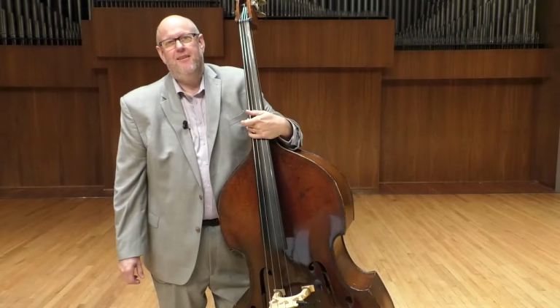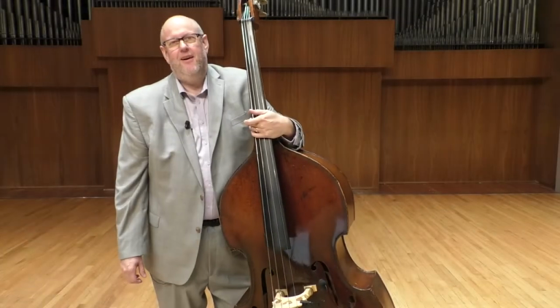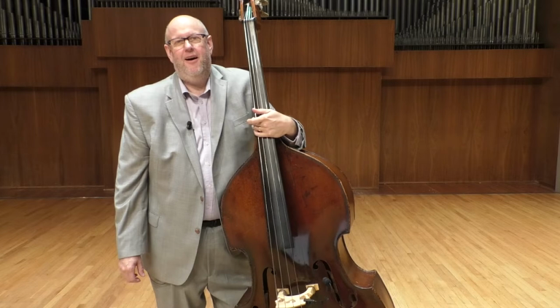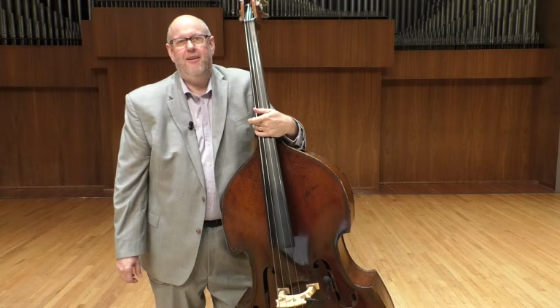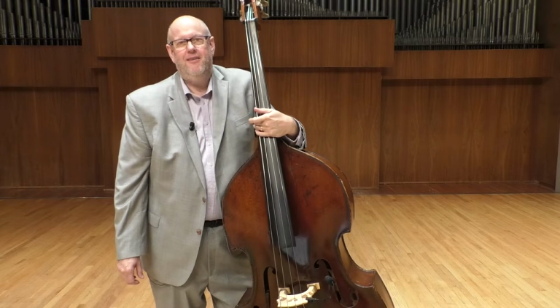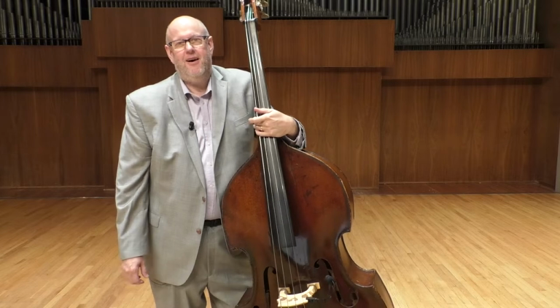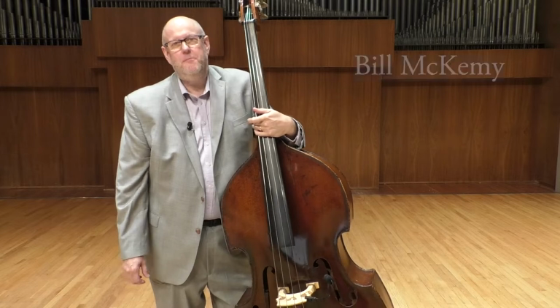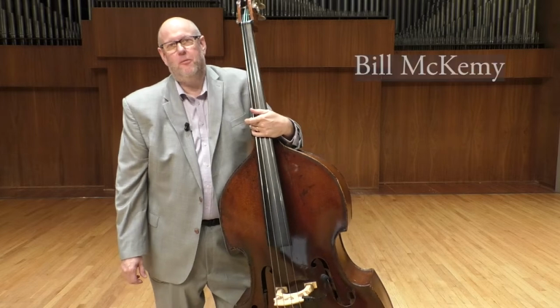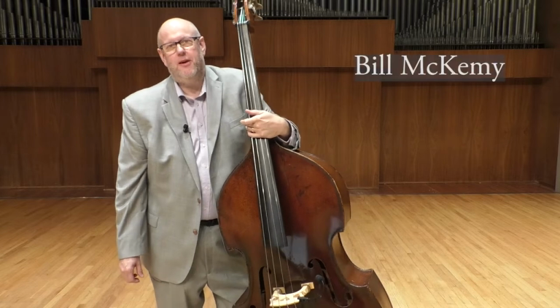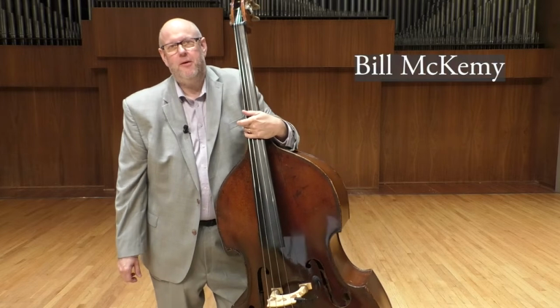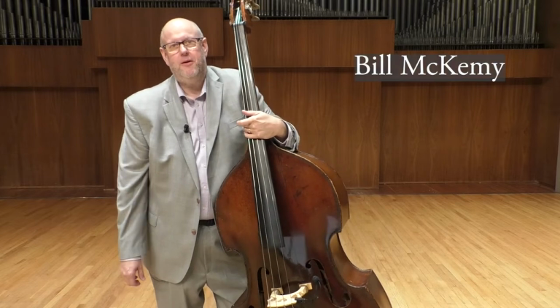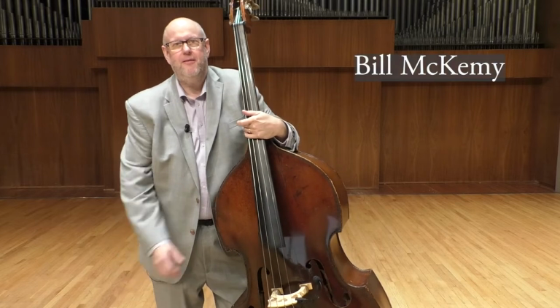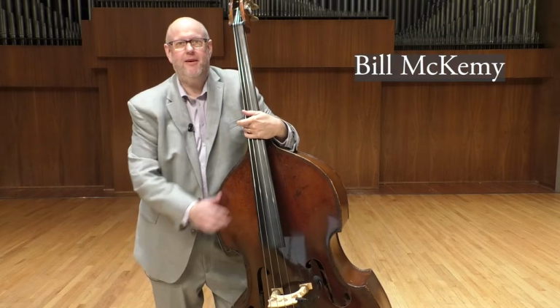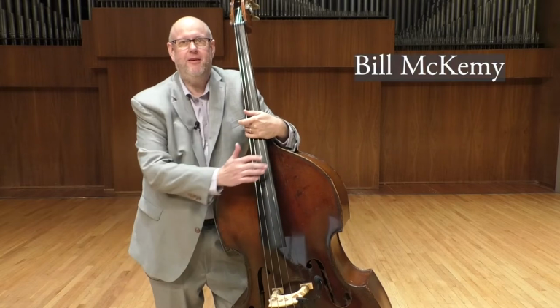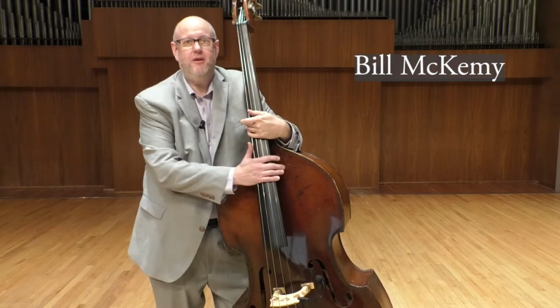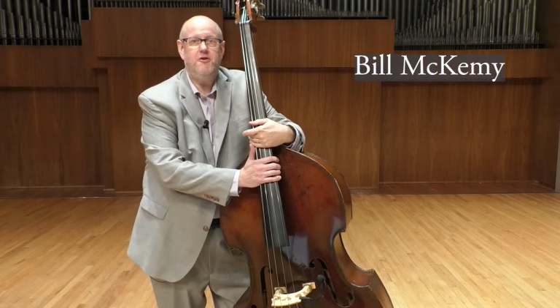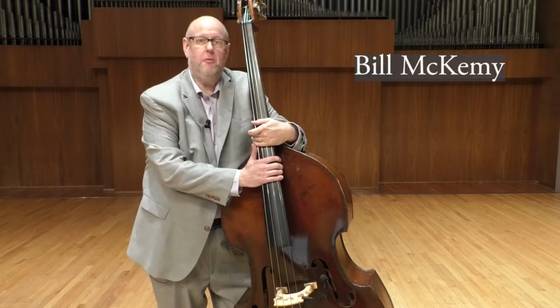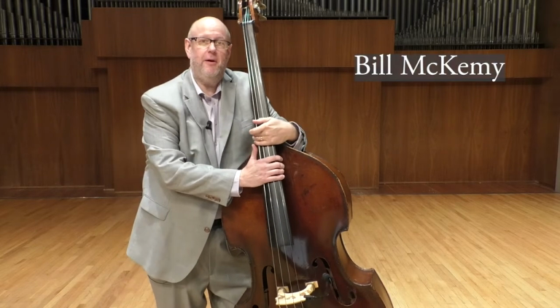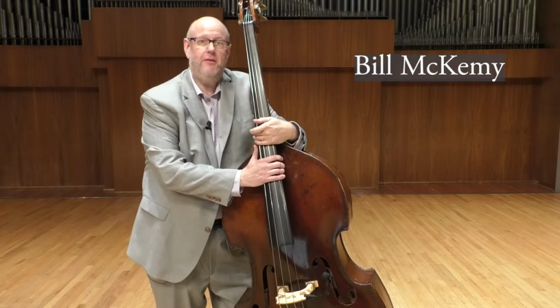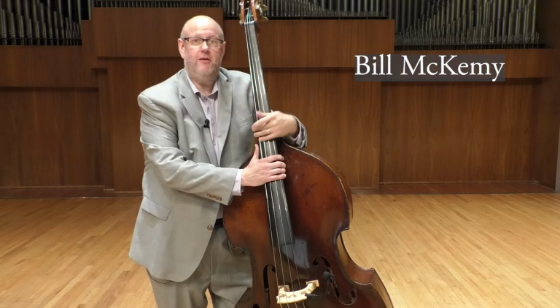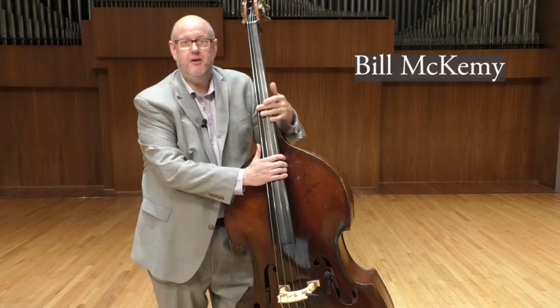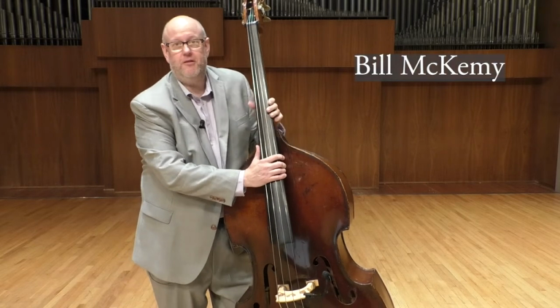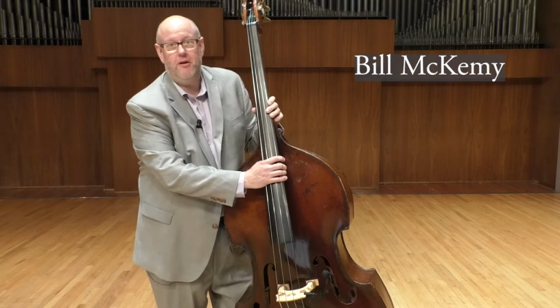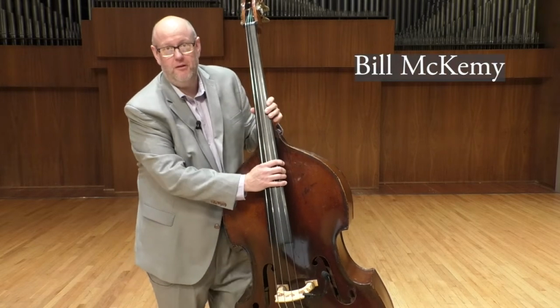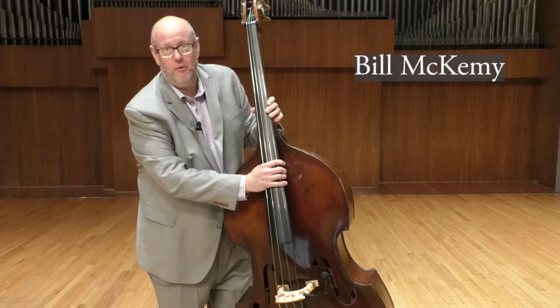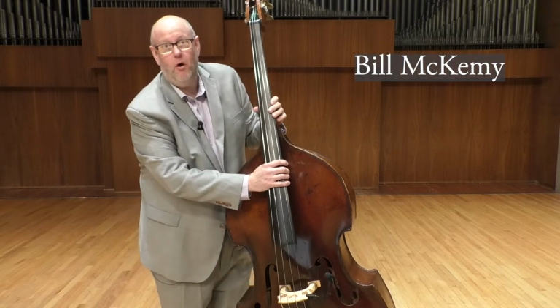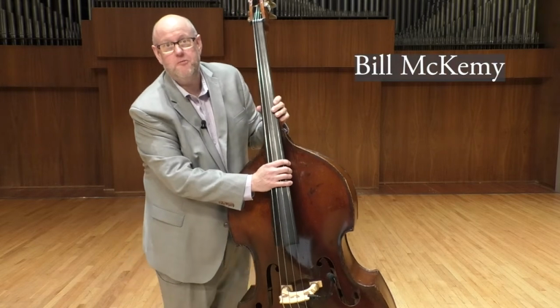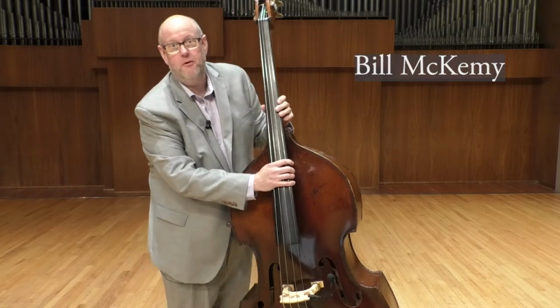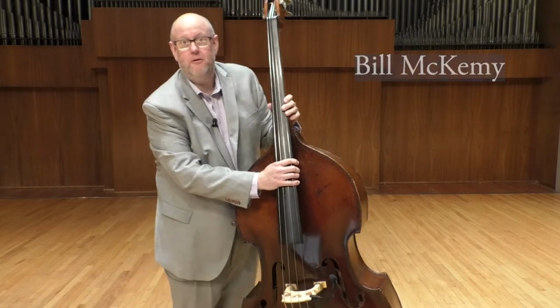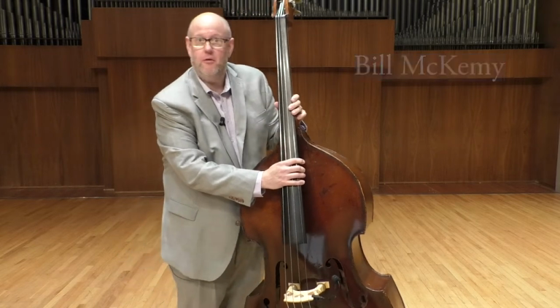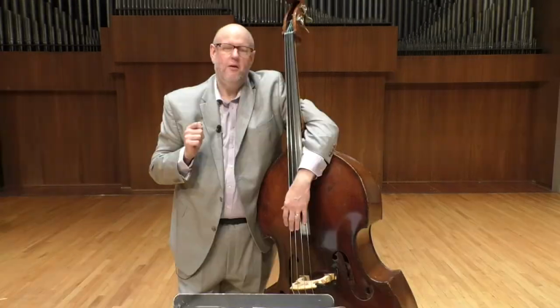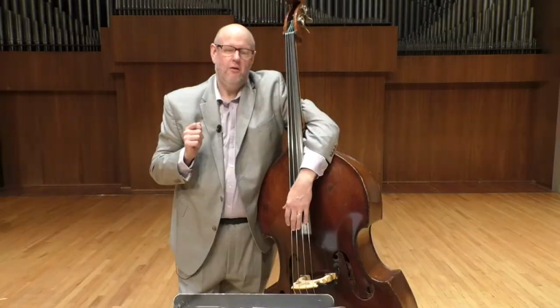Hi, I'm Bill McKamey. I teach double bass and jazz studies at Washburn University.